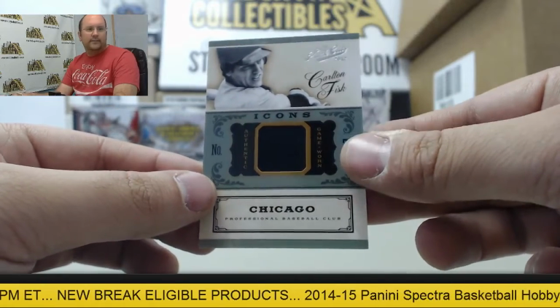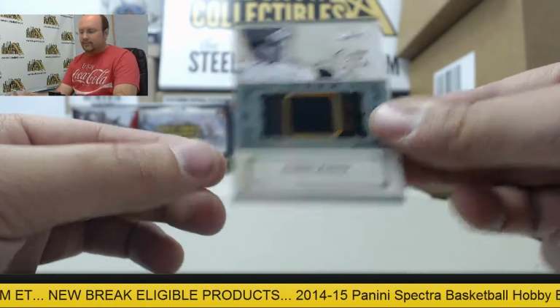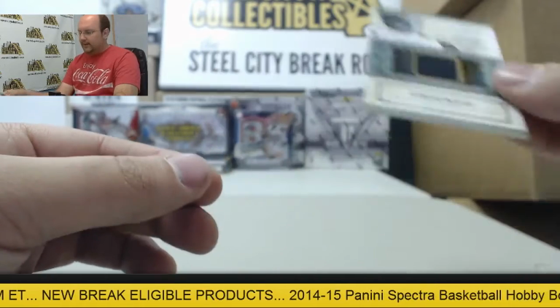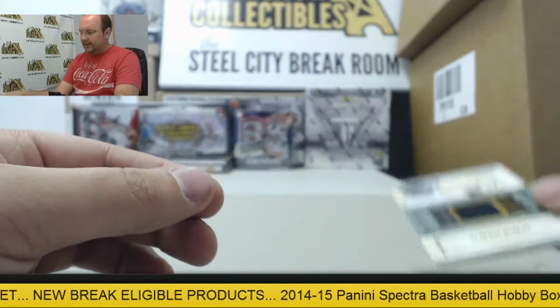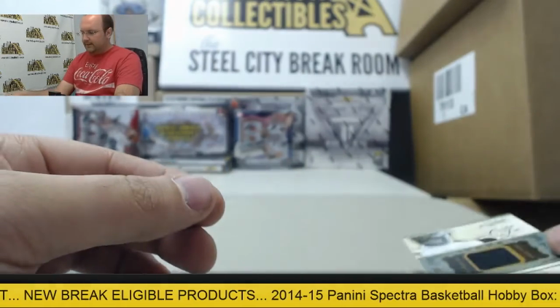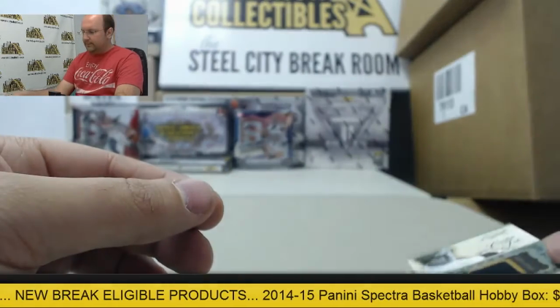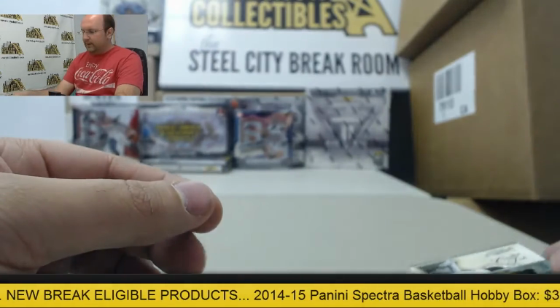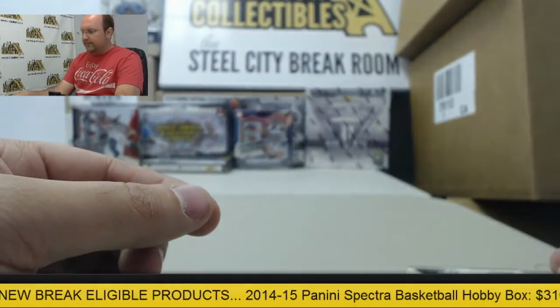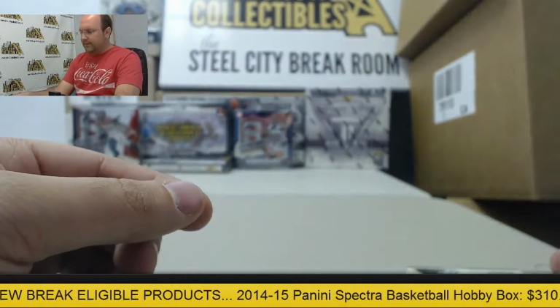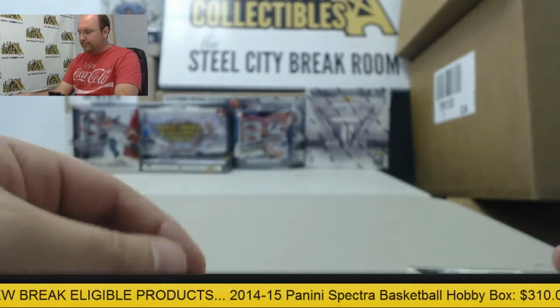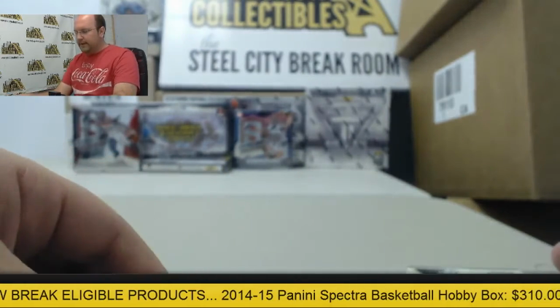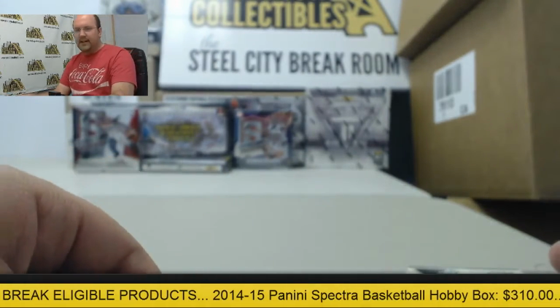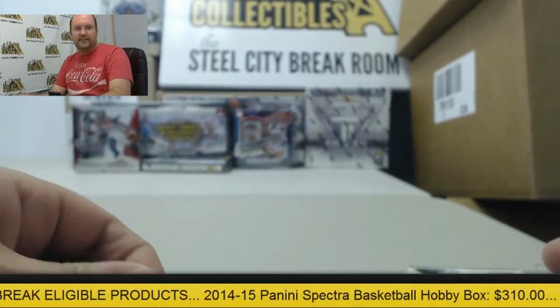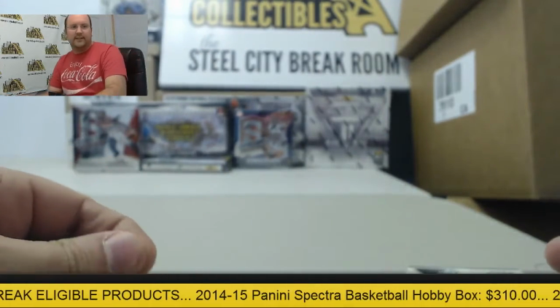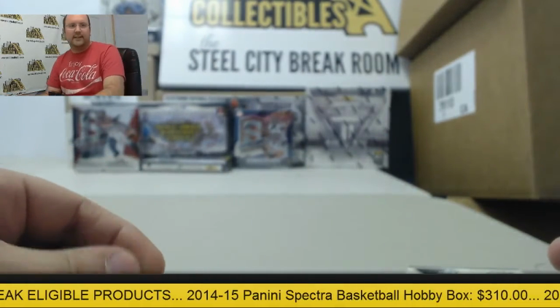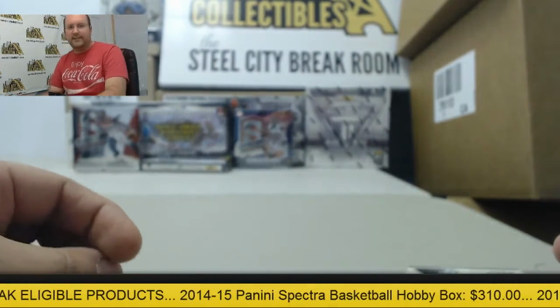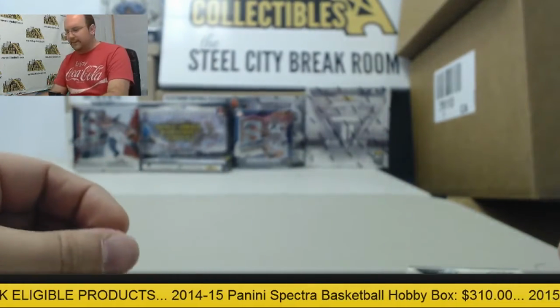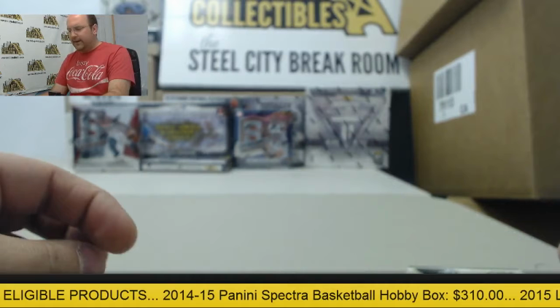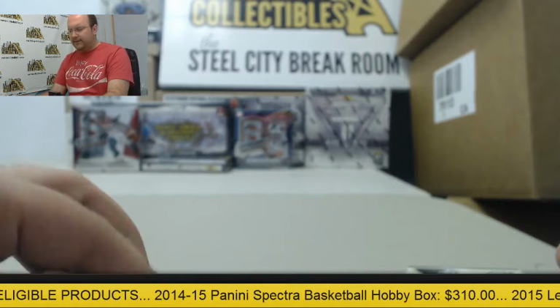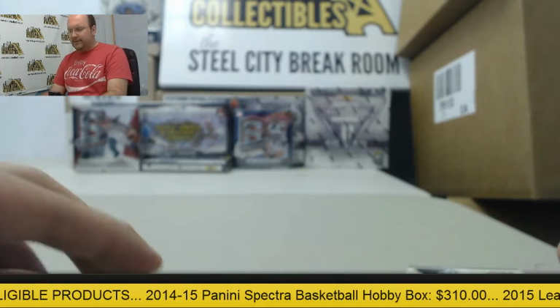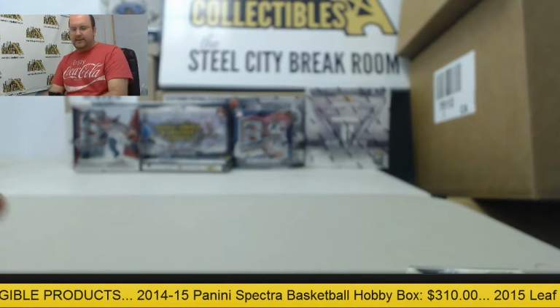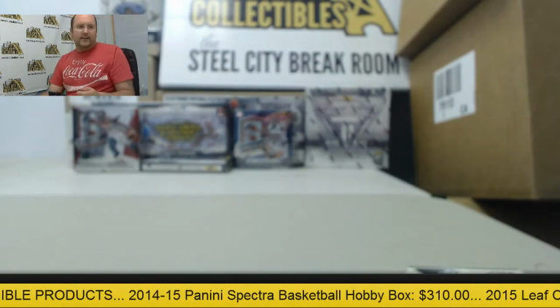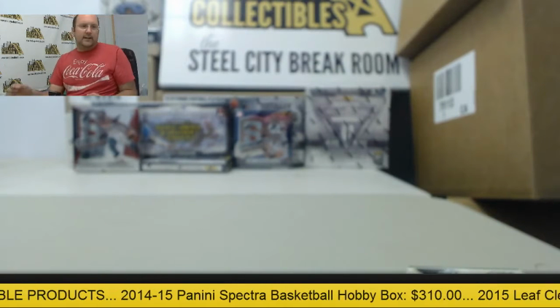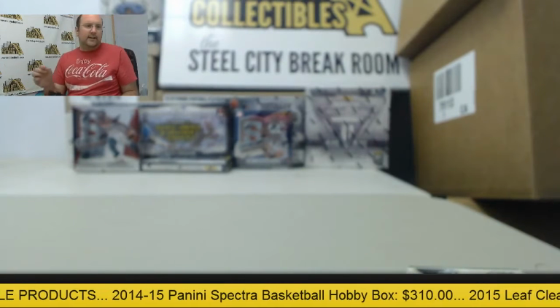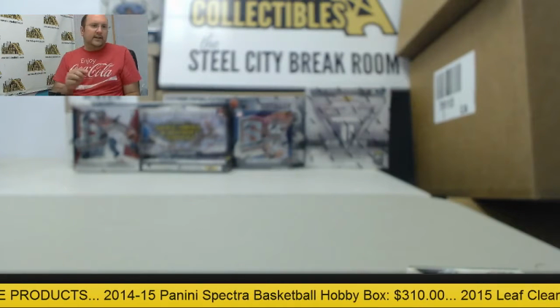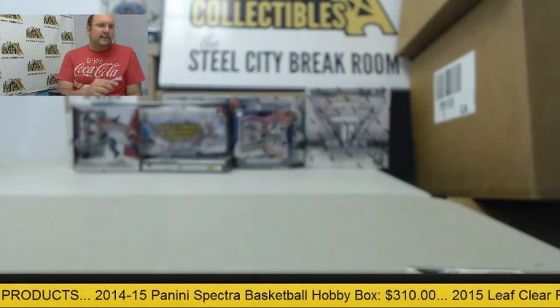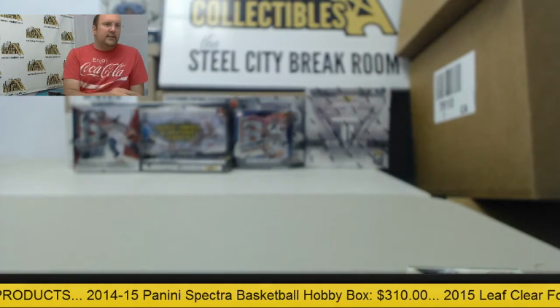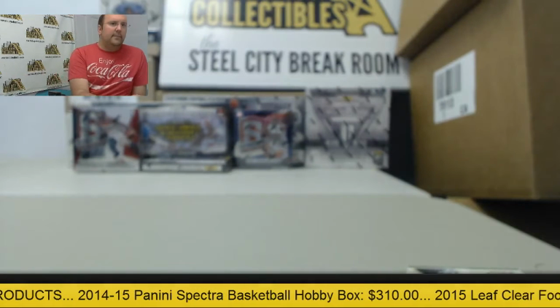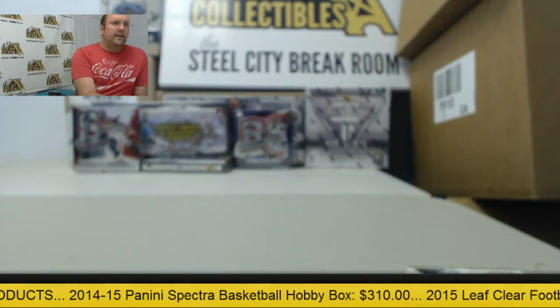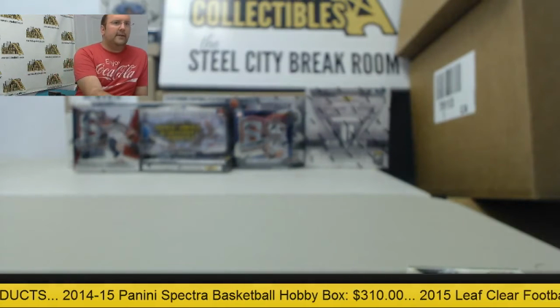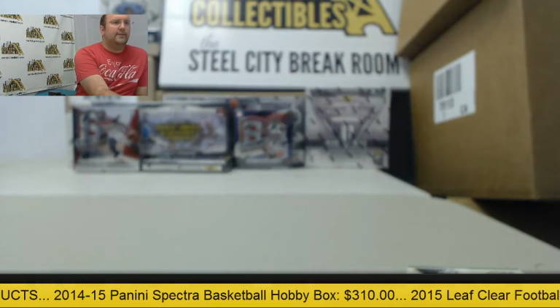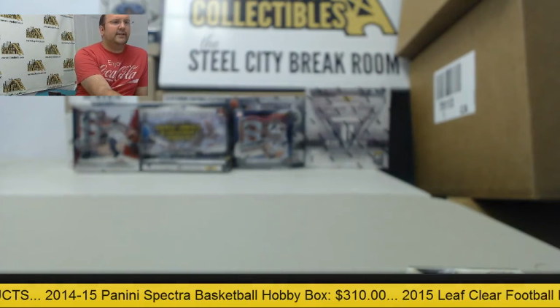All right, good box there — Prime Cuts. Thanks again, Brad. I'll get everything packed up for you today.